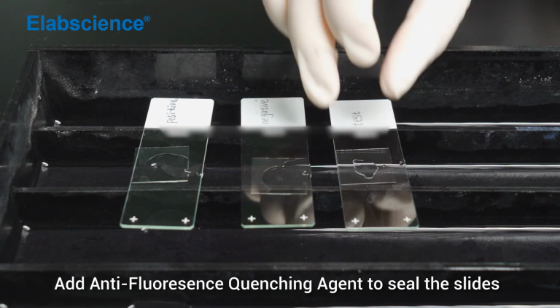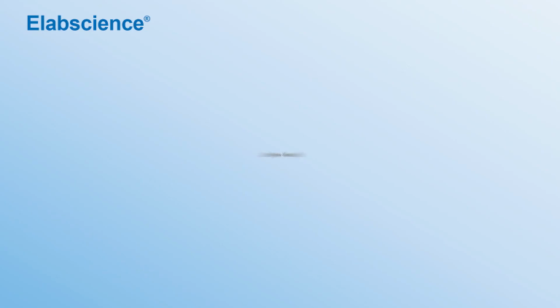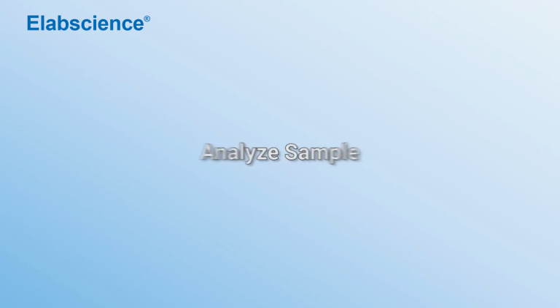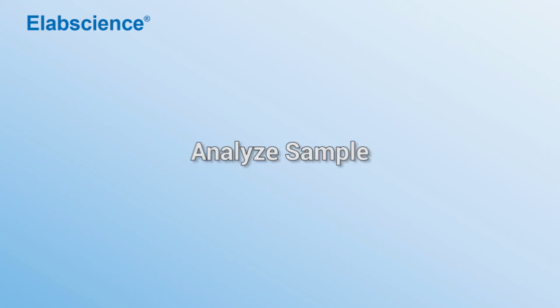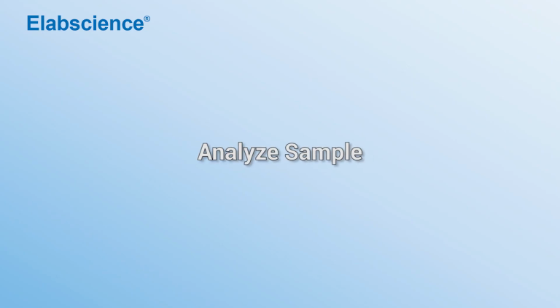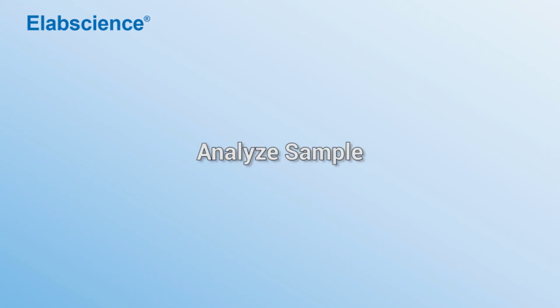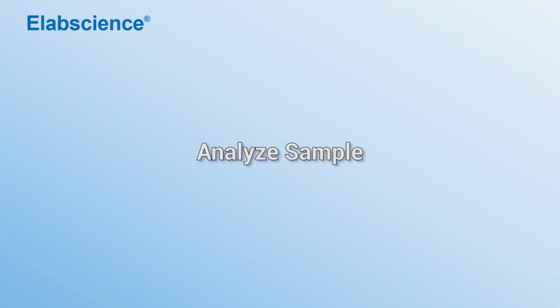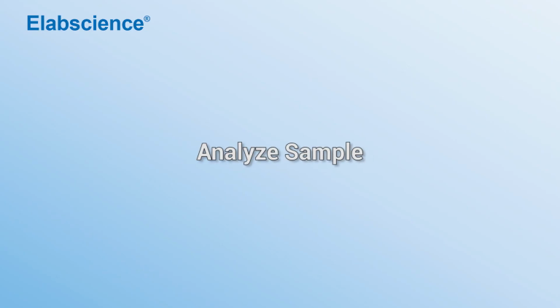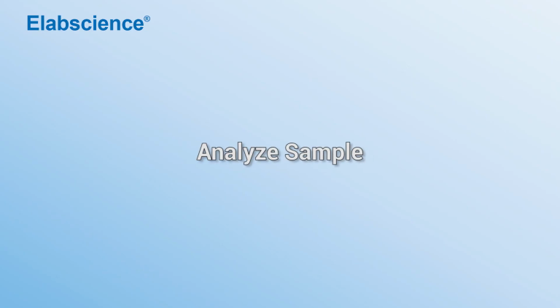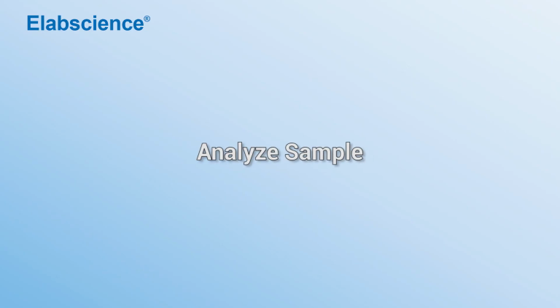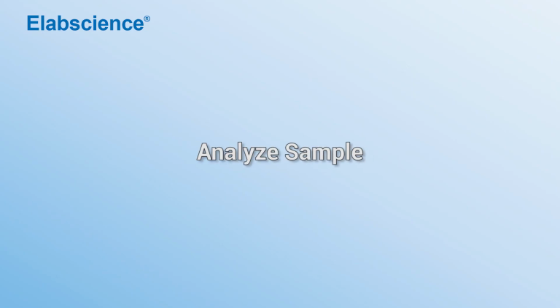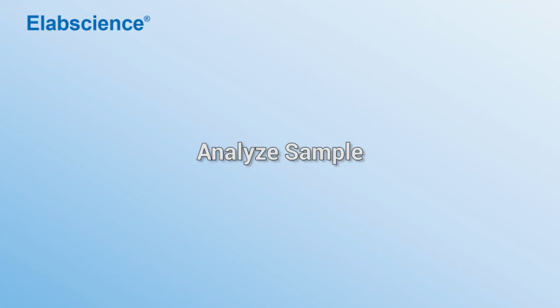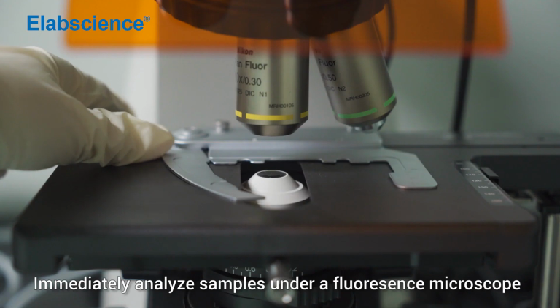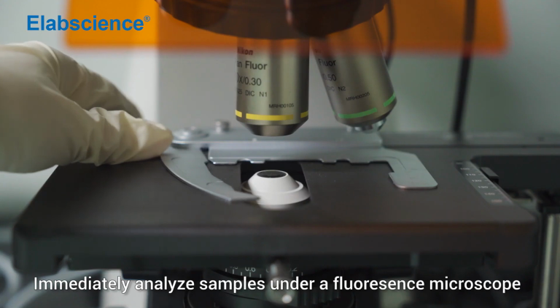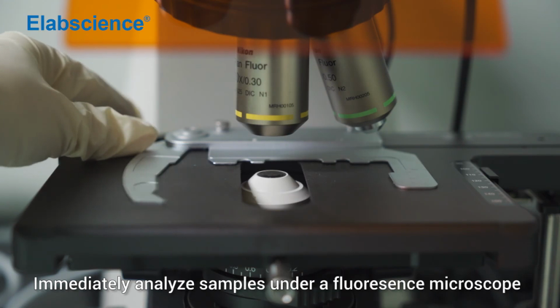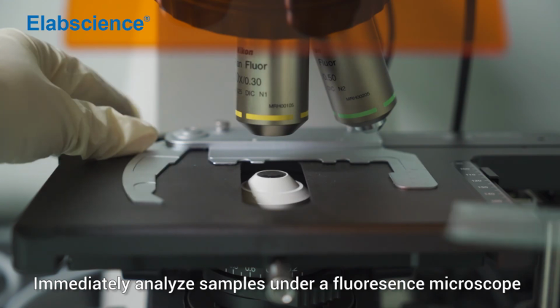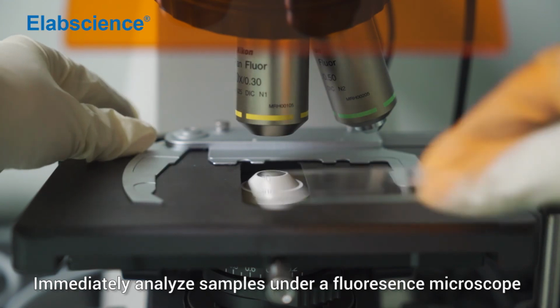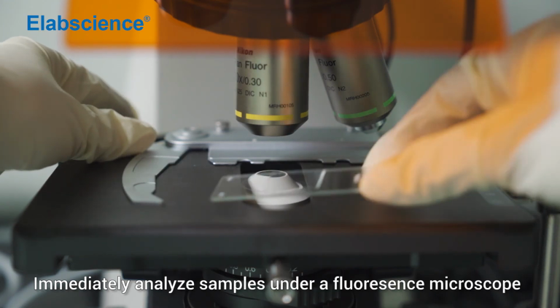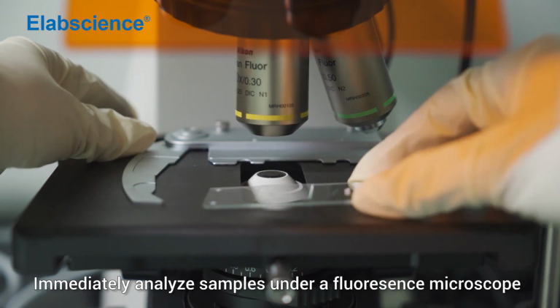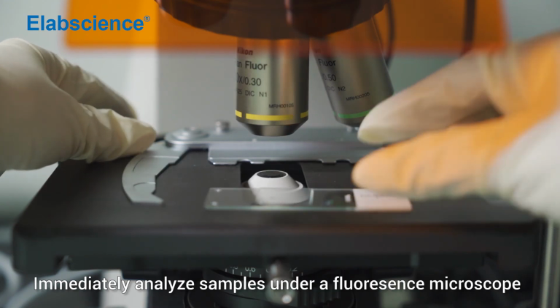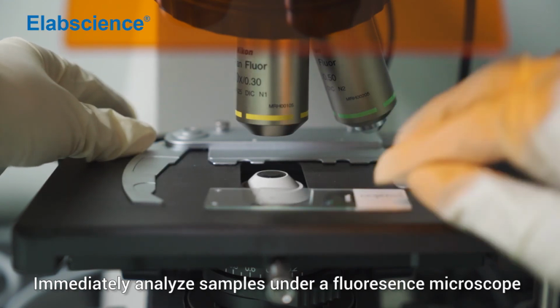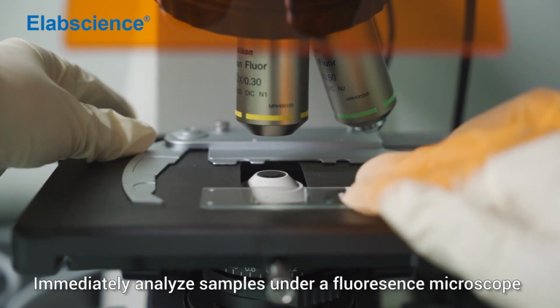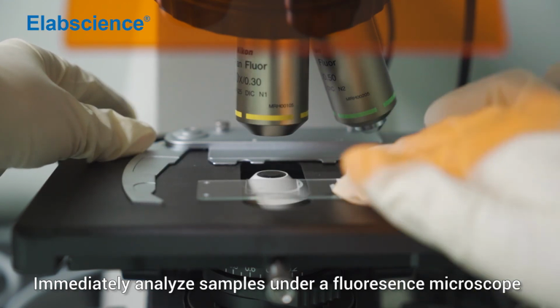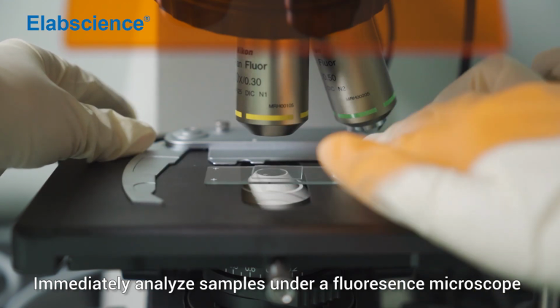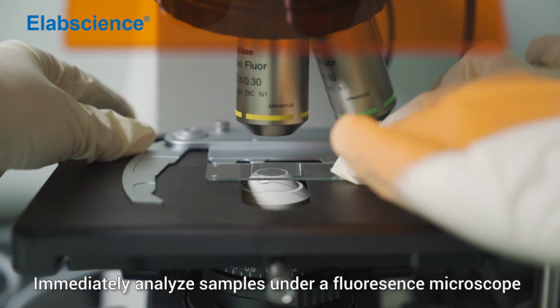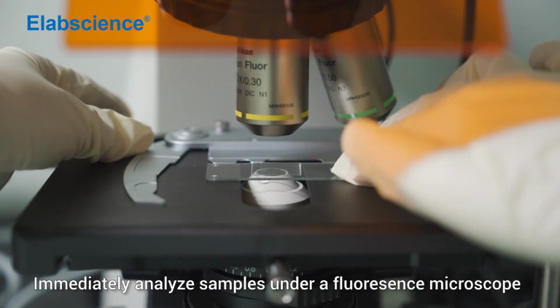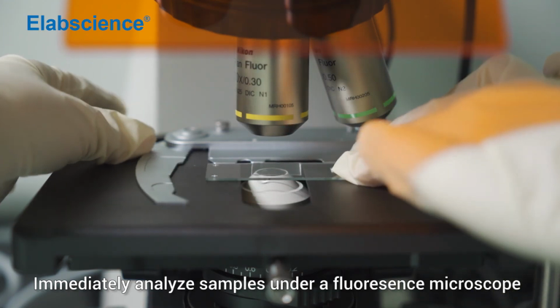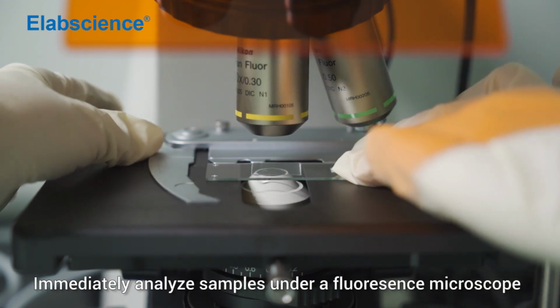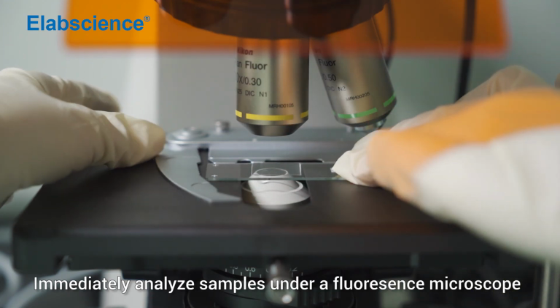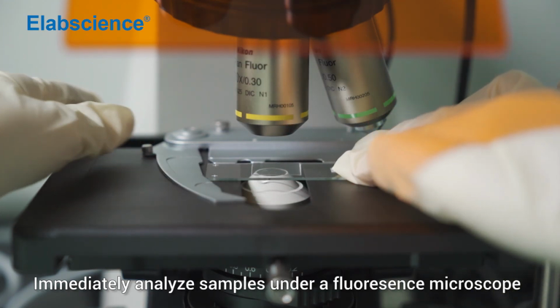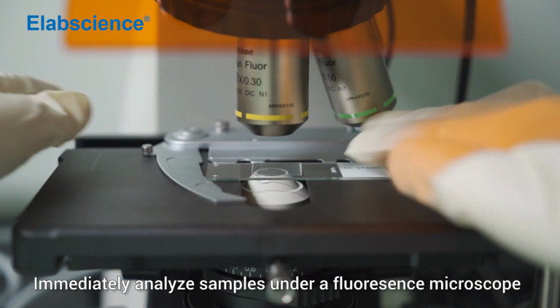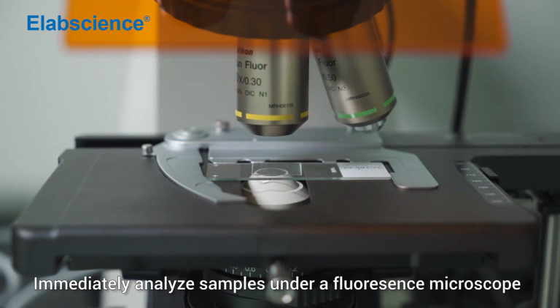Analyze samples. Immediately analyze samples under a fluorescence microscope.